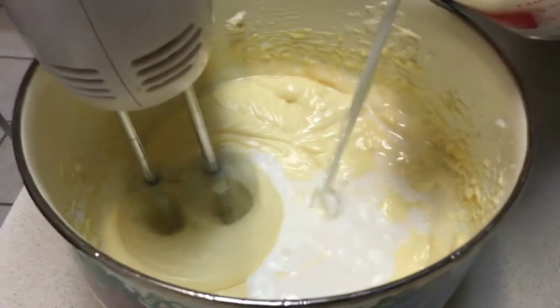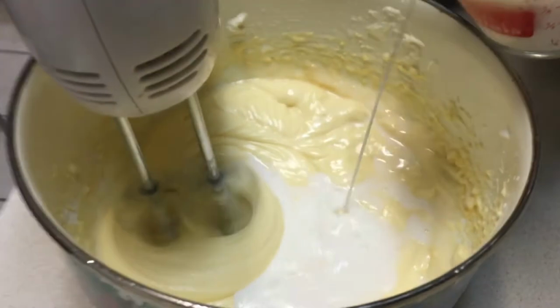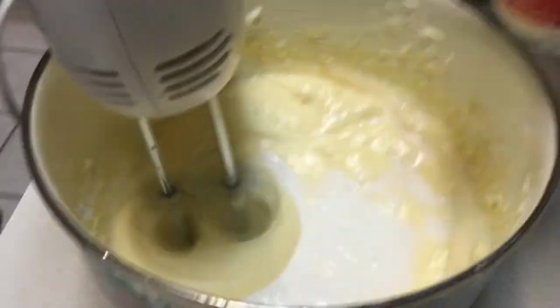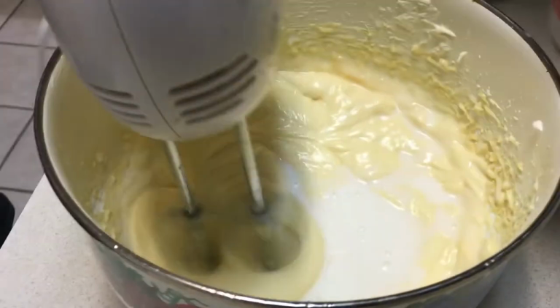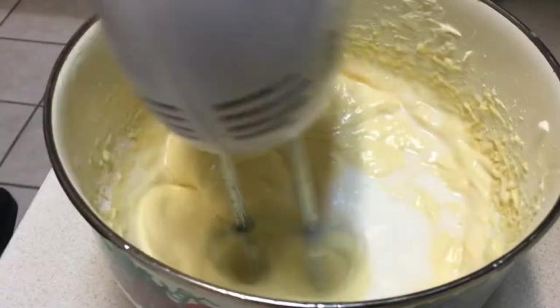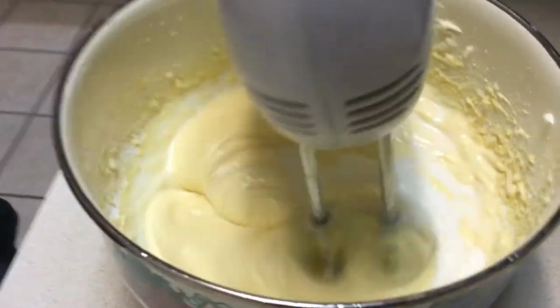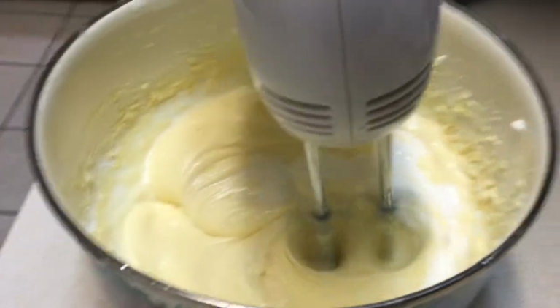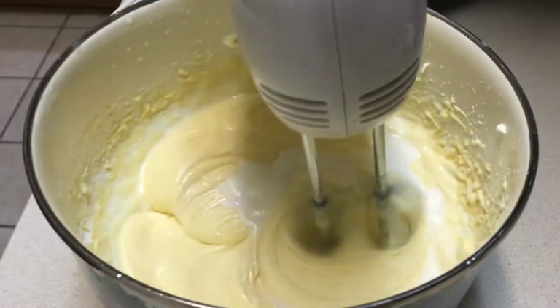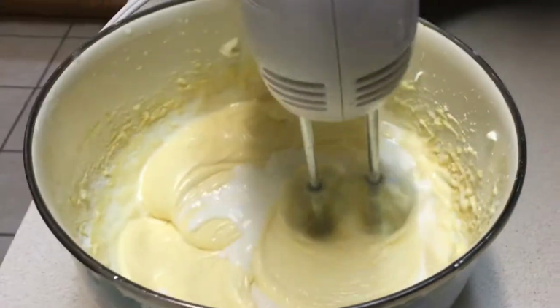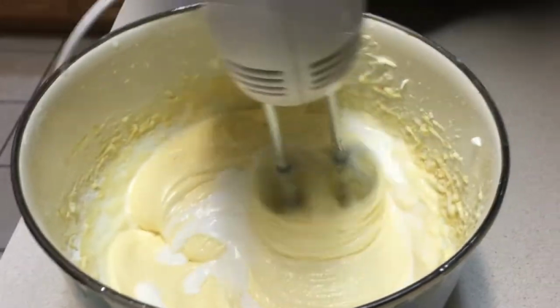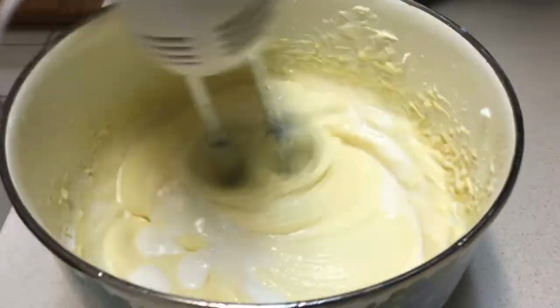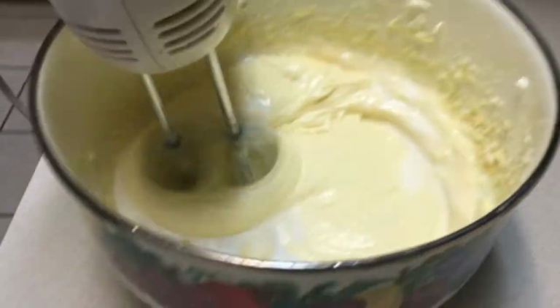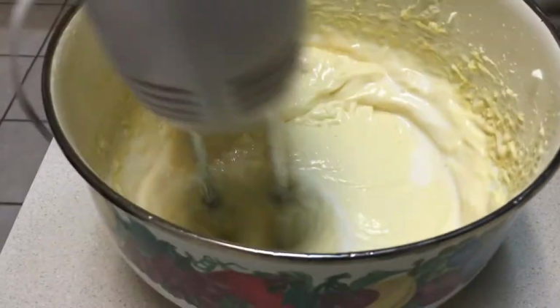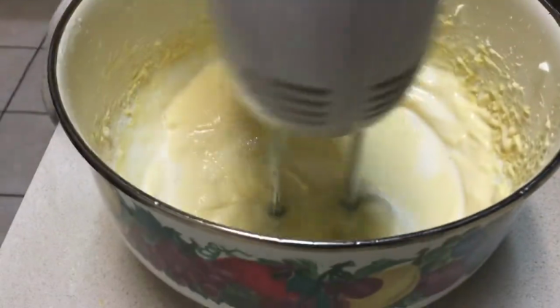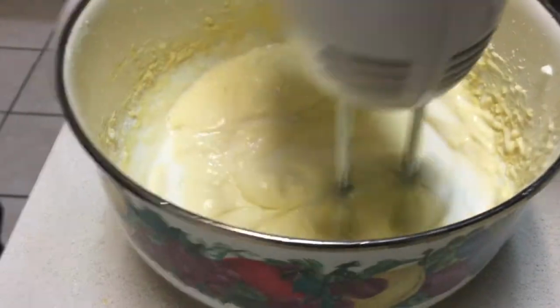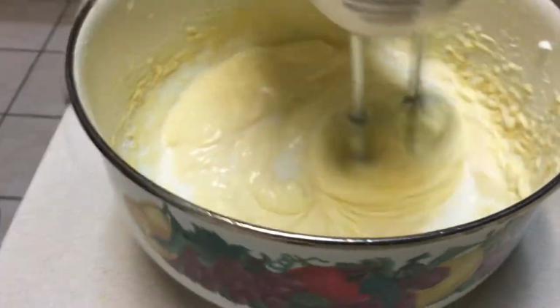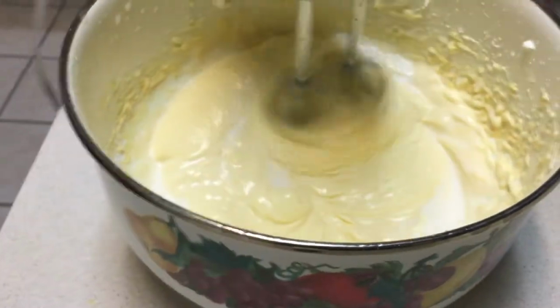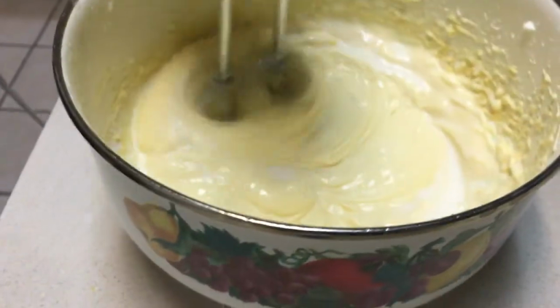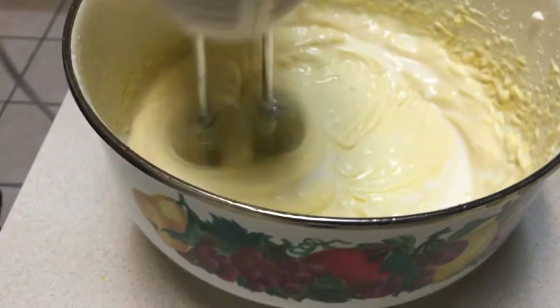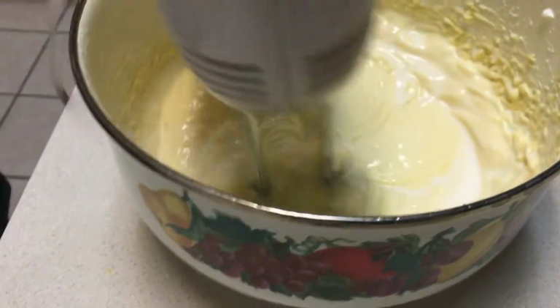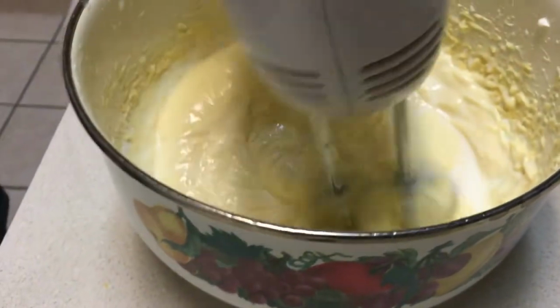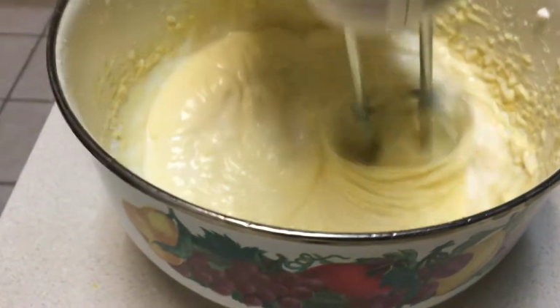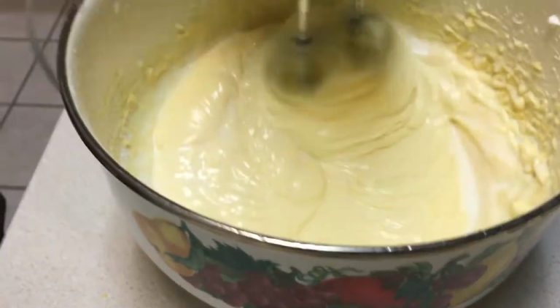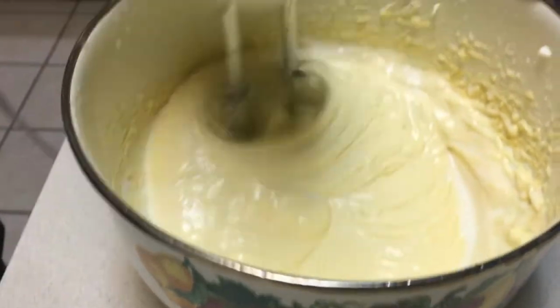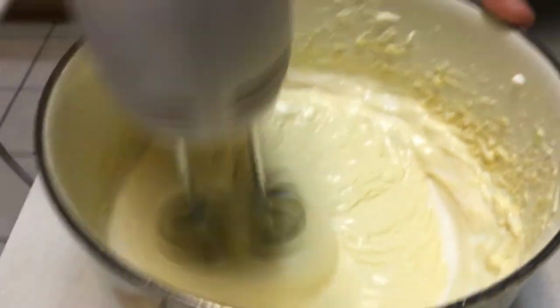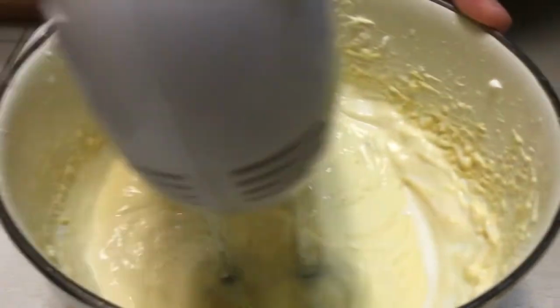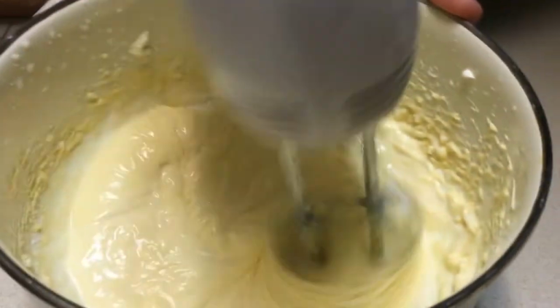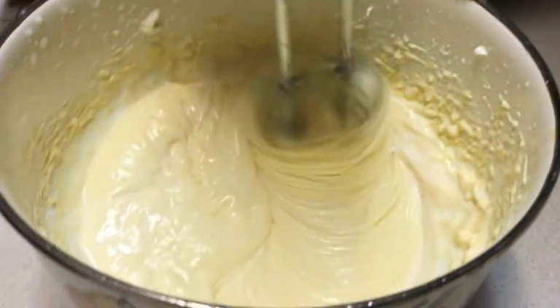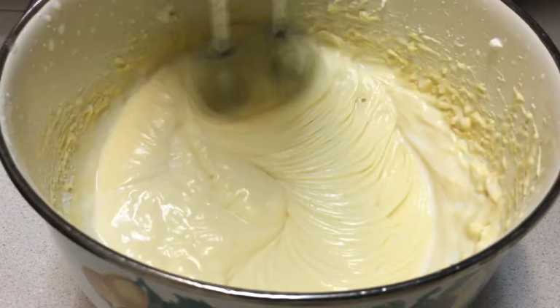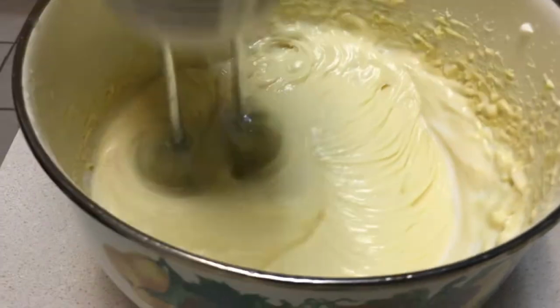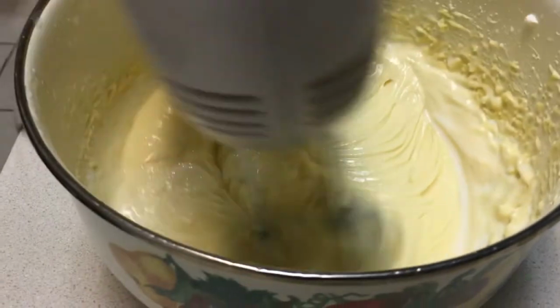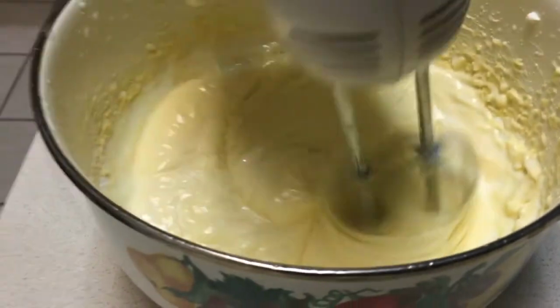You can see over here that the milk is starting to come in a little bit.